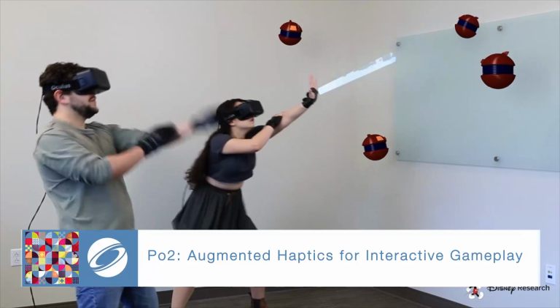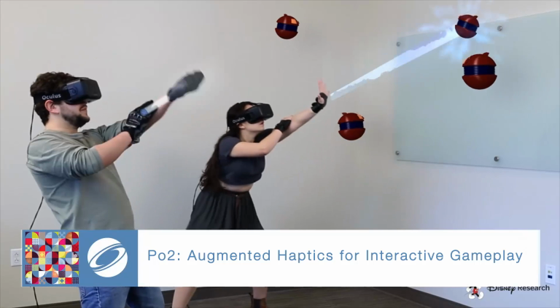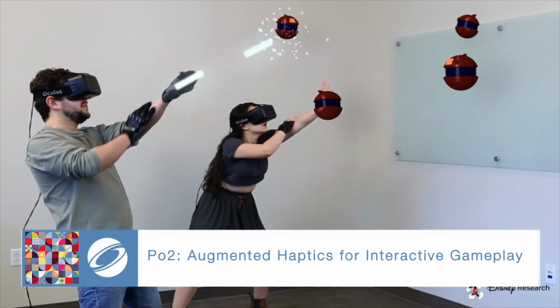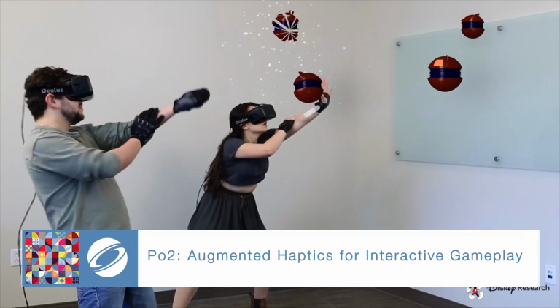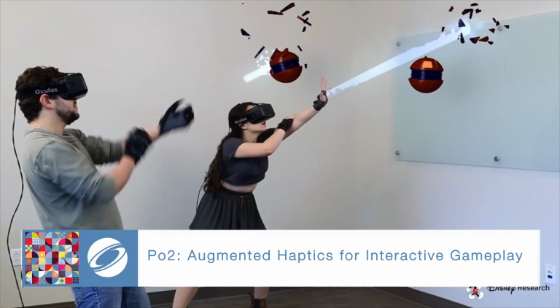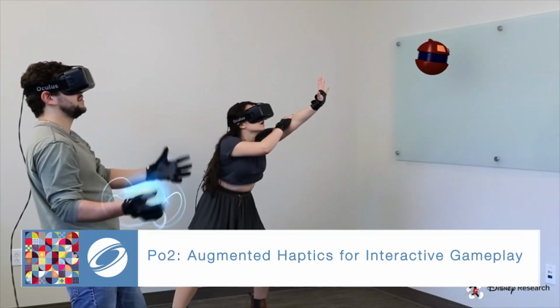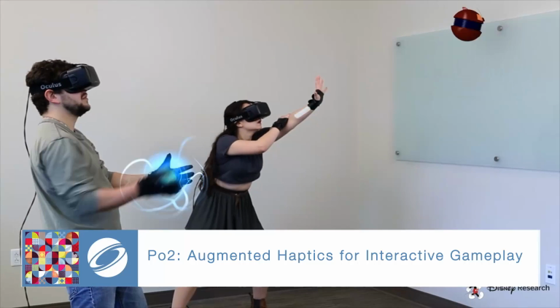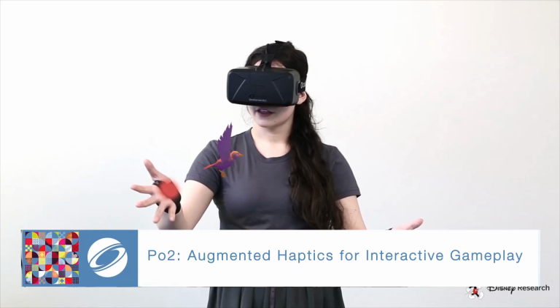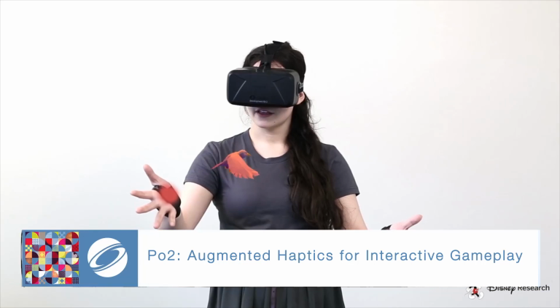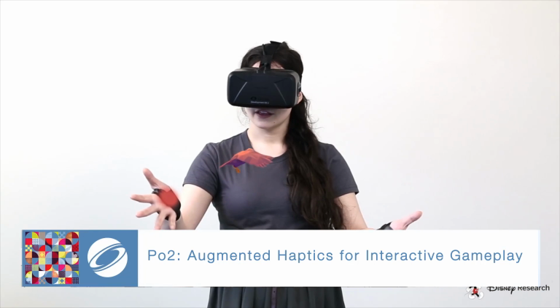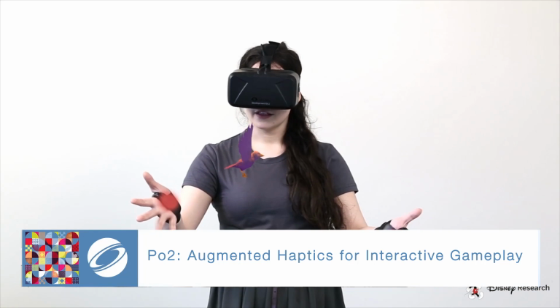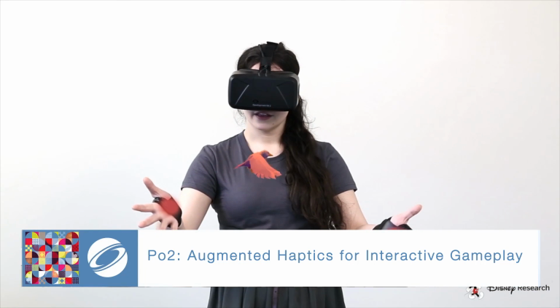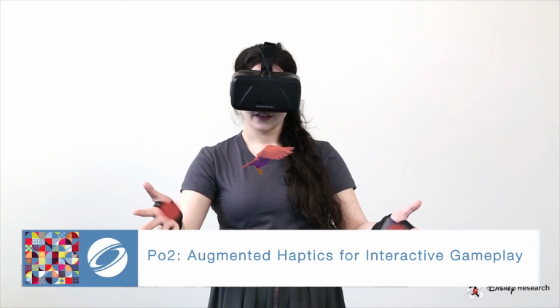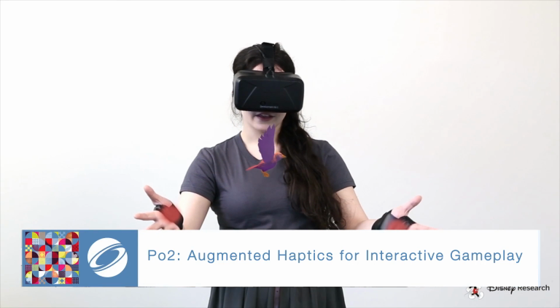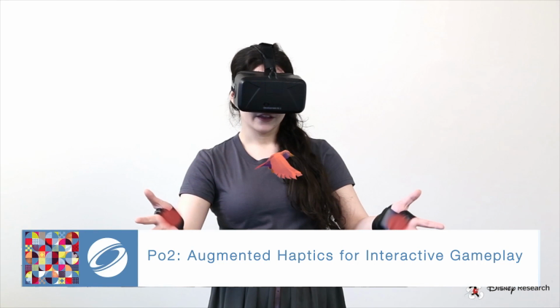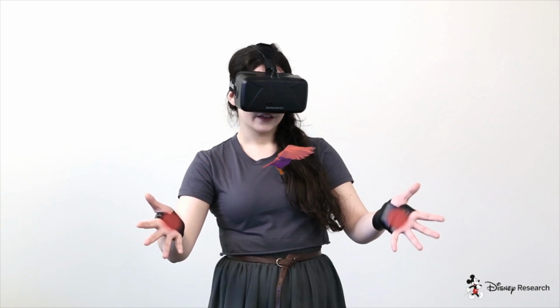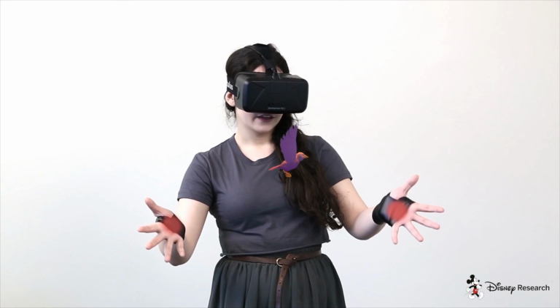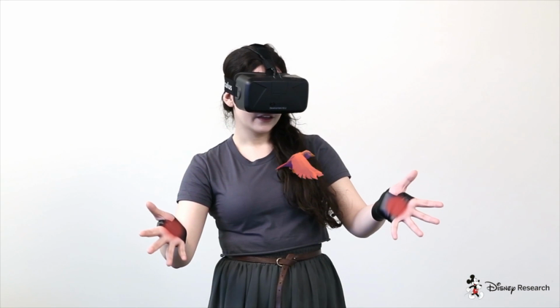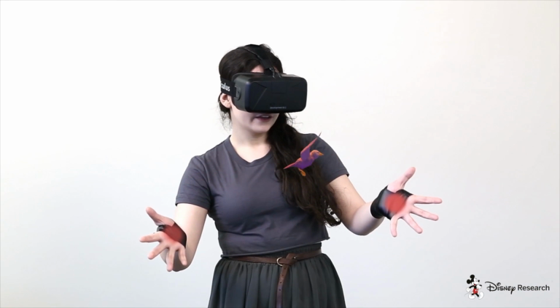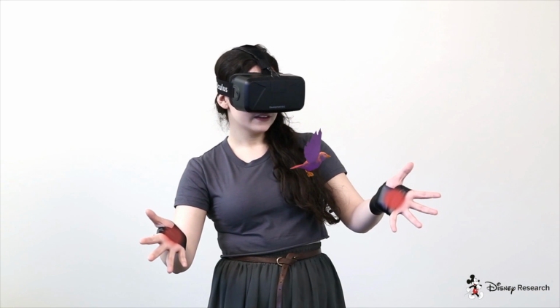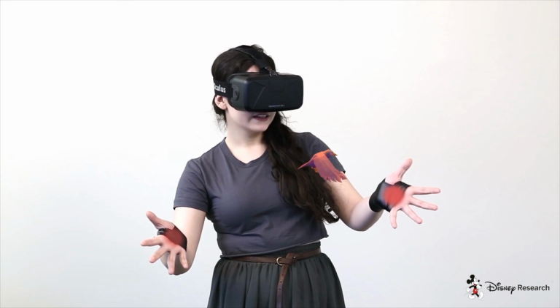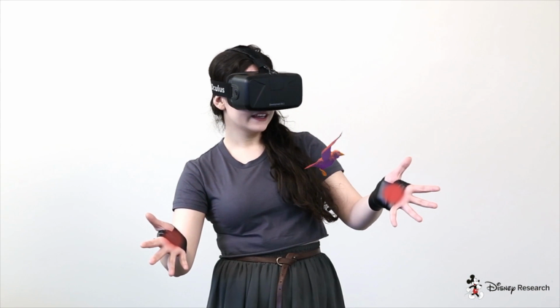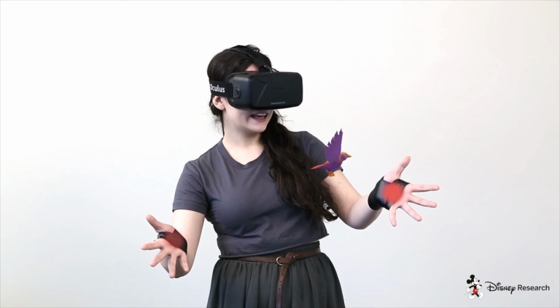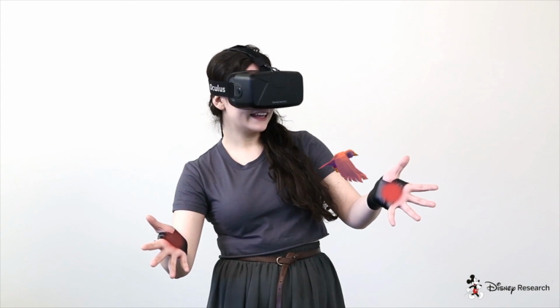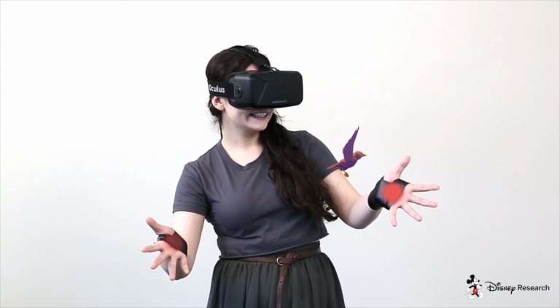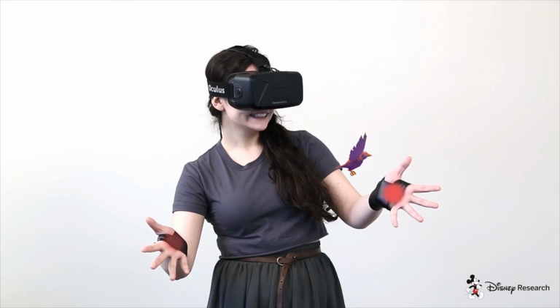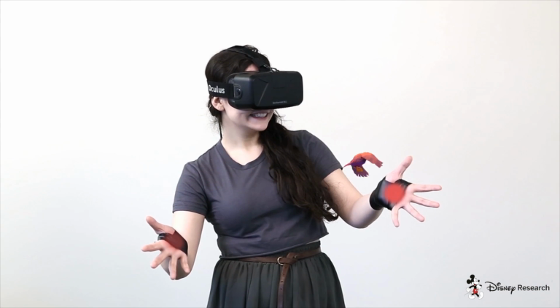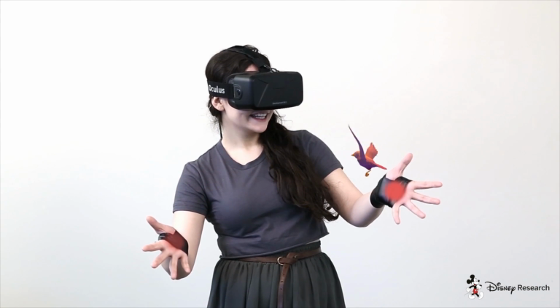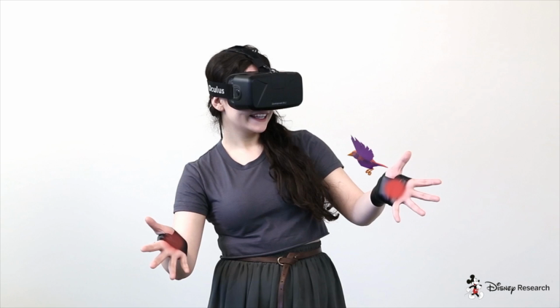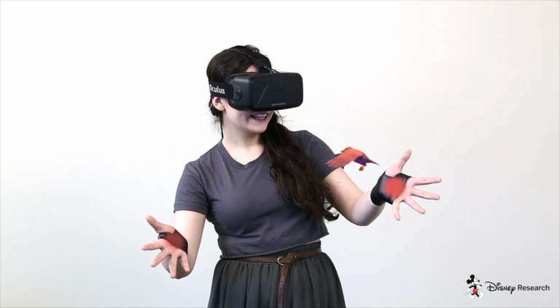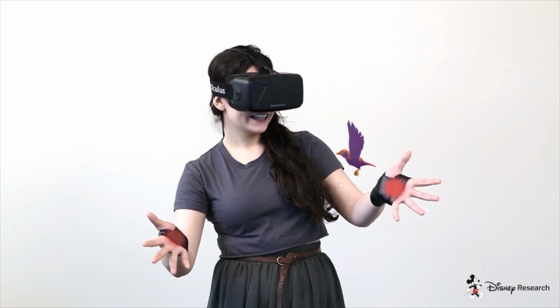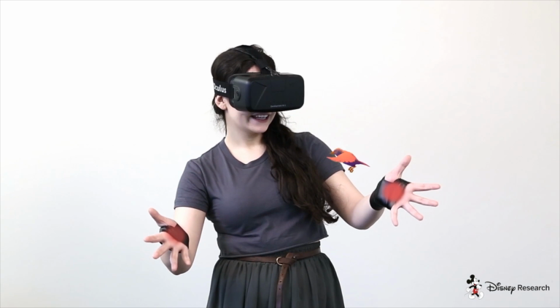This project augments user gestures in gameplay with dynamic haptic feedback on and across hands.